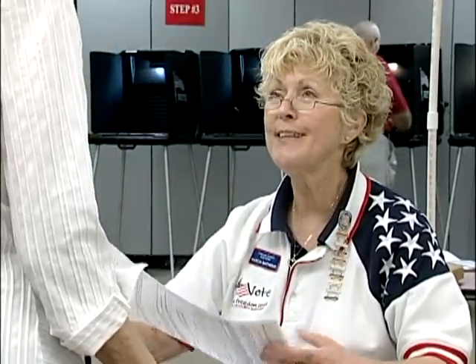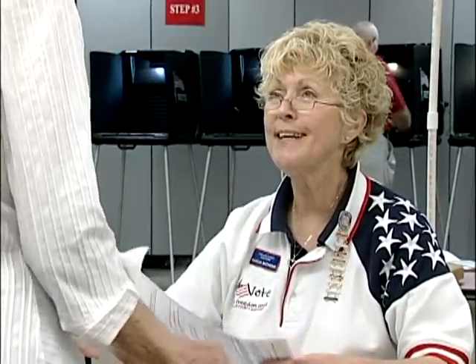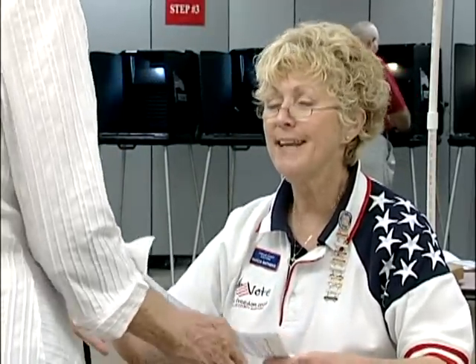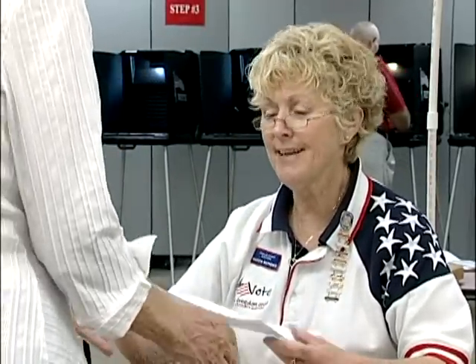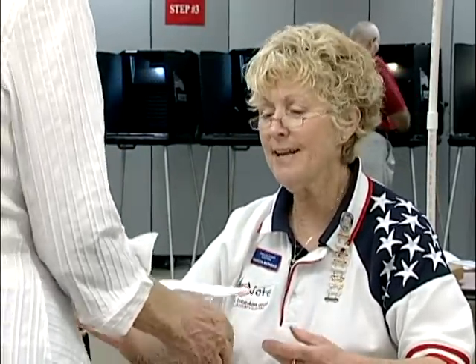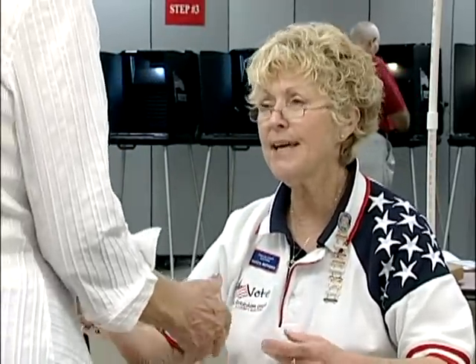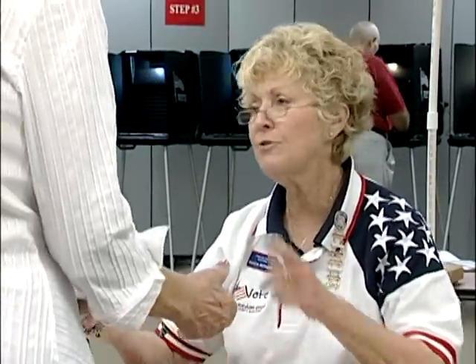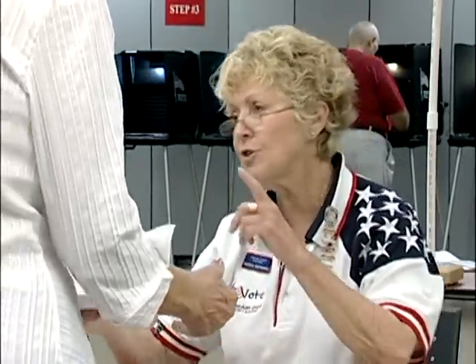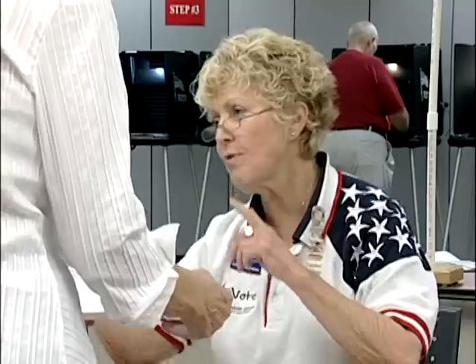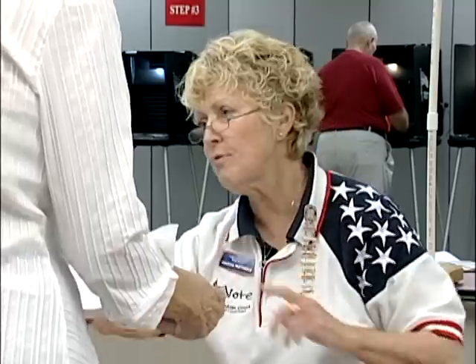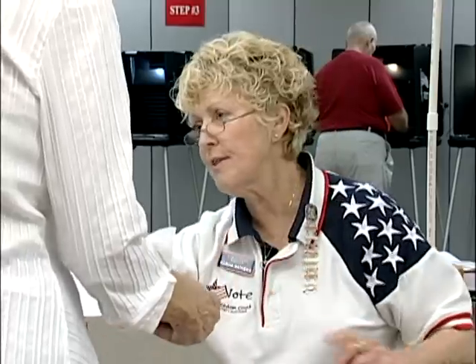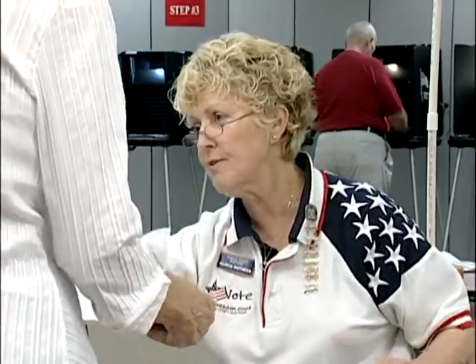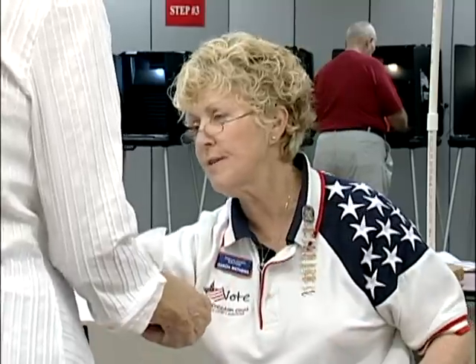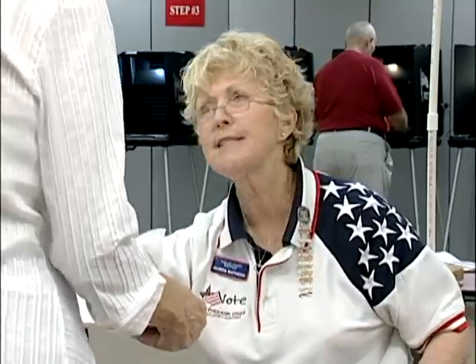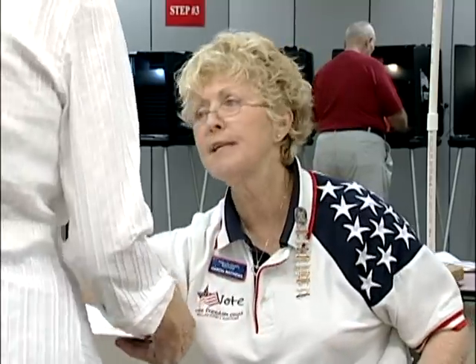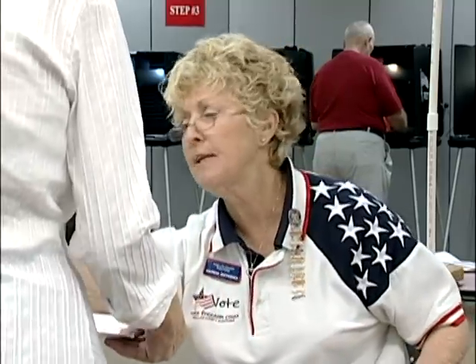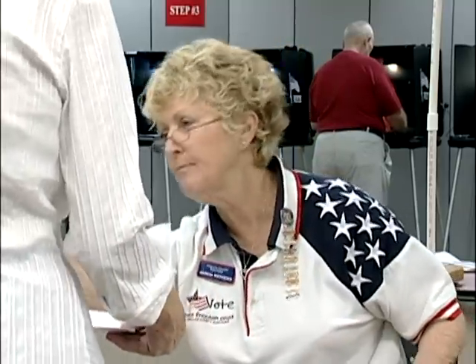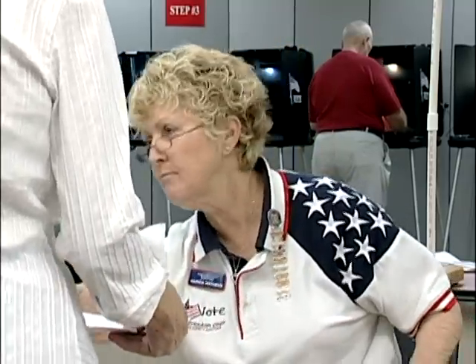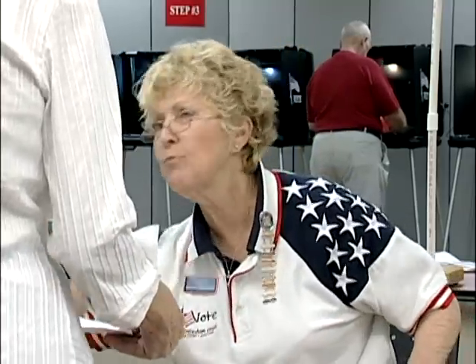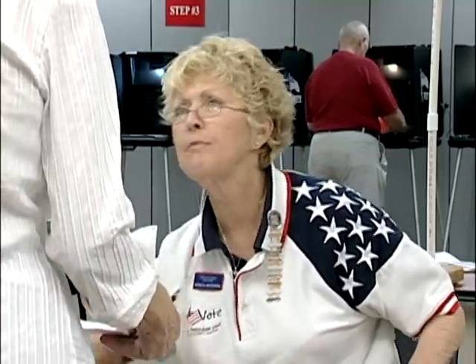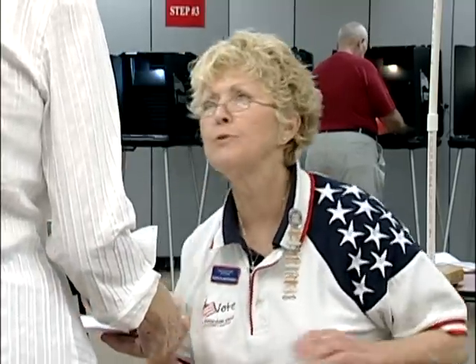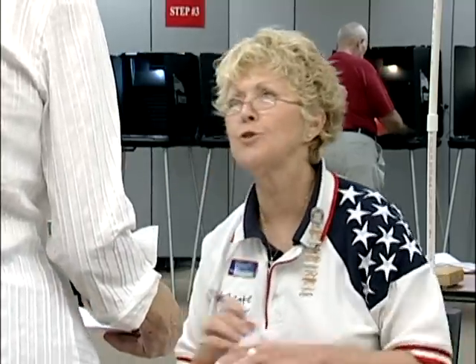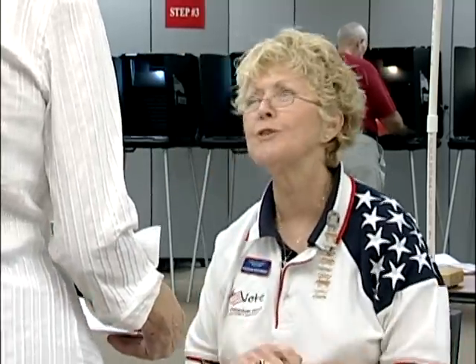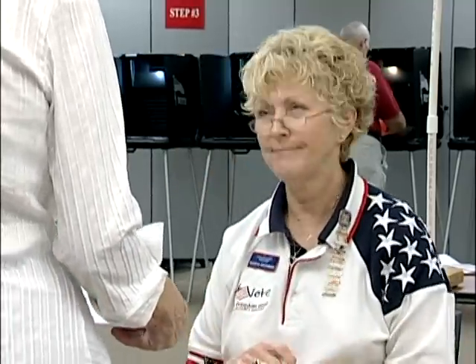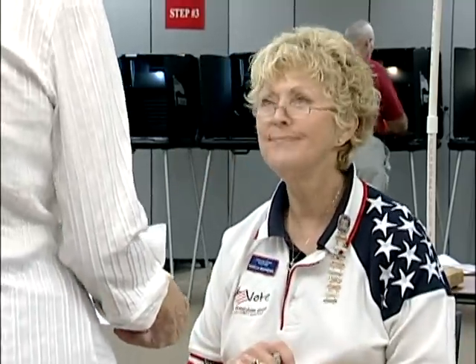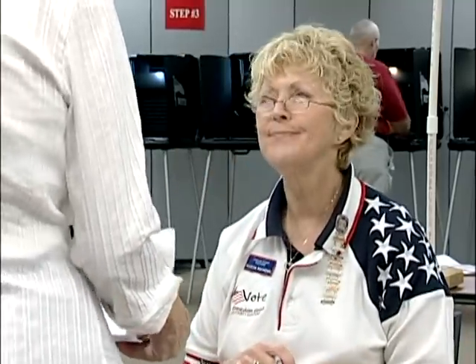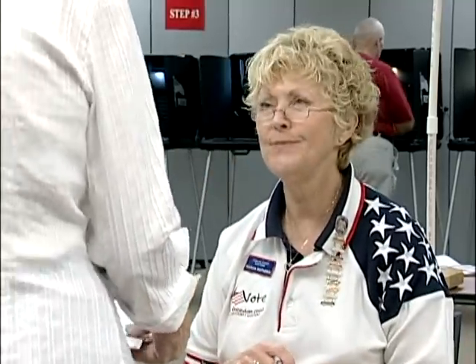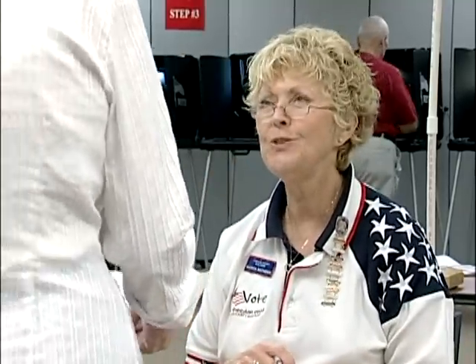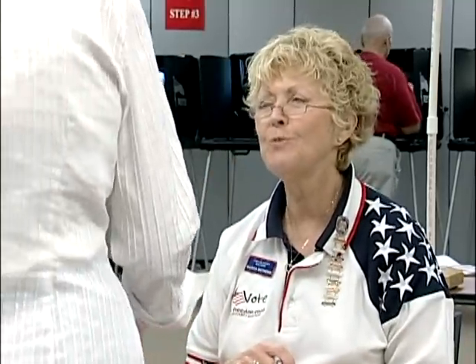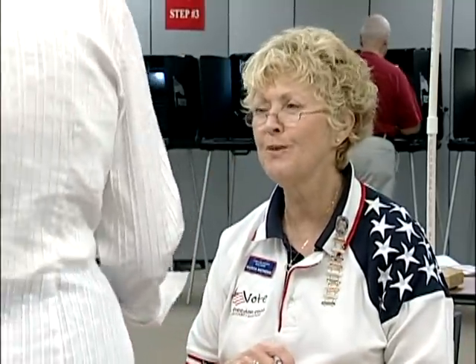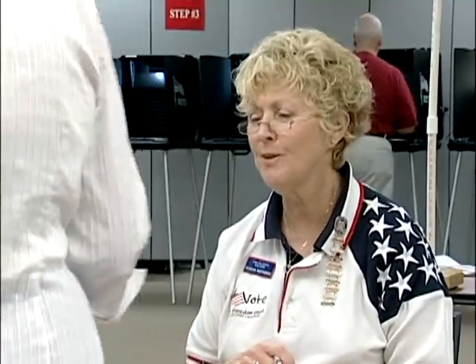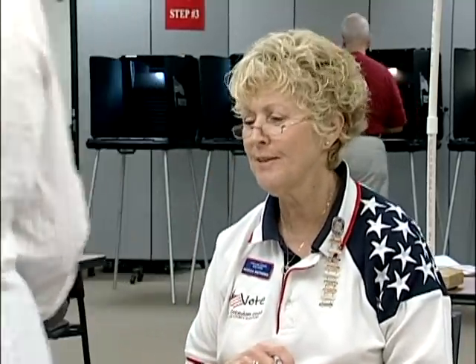All right. Okay, thank you. She's right over there dressed in the red, white, and blue shirt. Thank you so much. You're more than welcome.